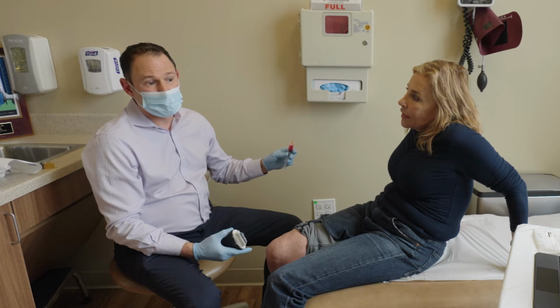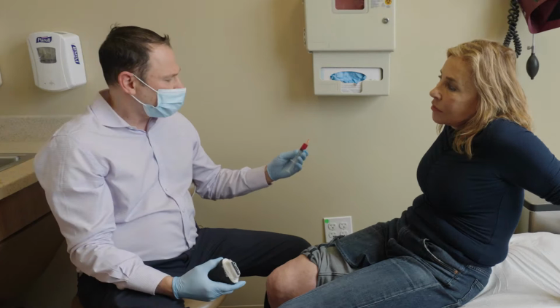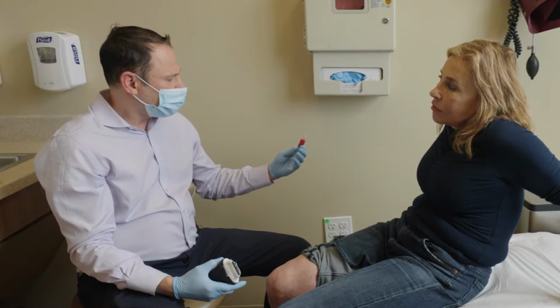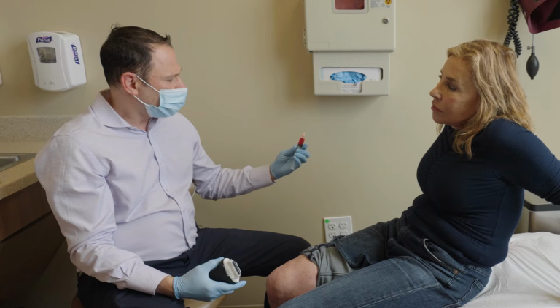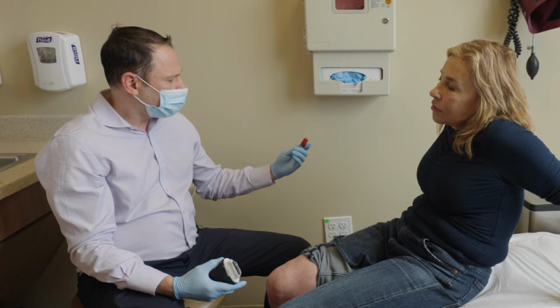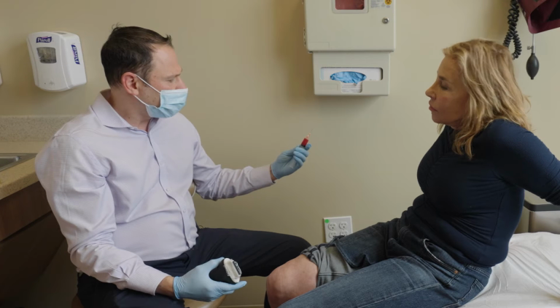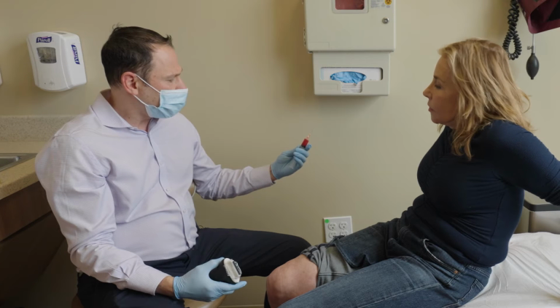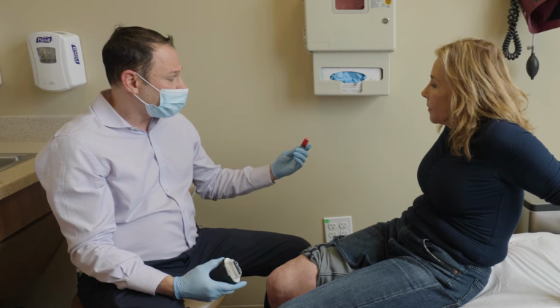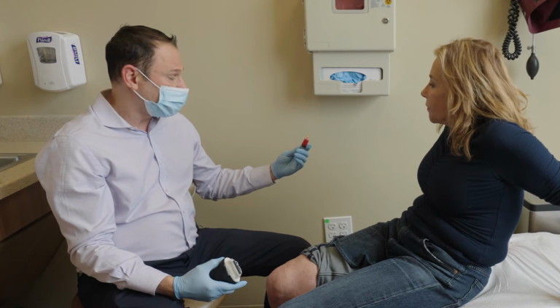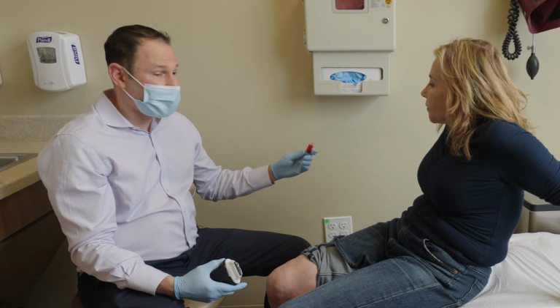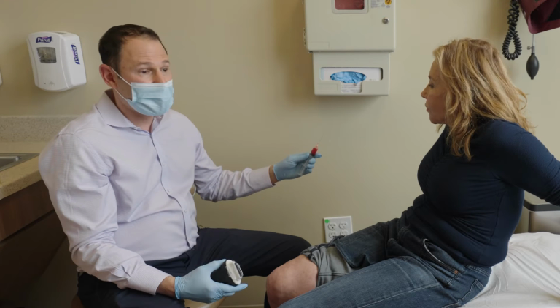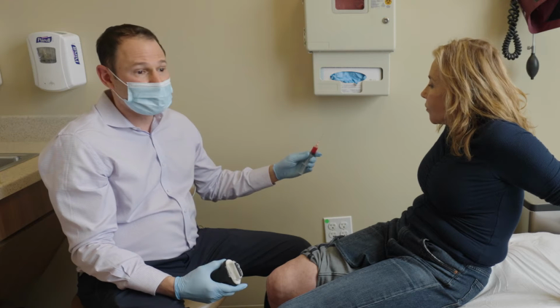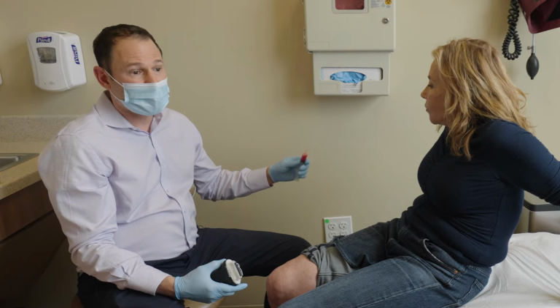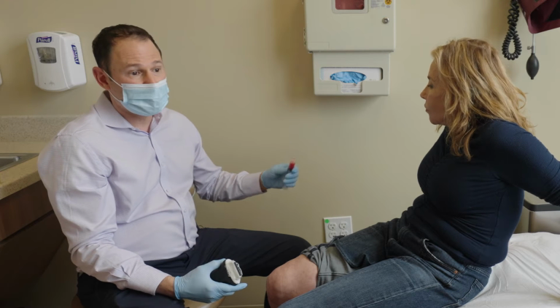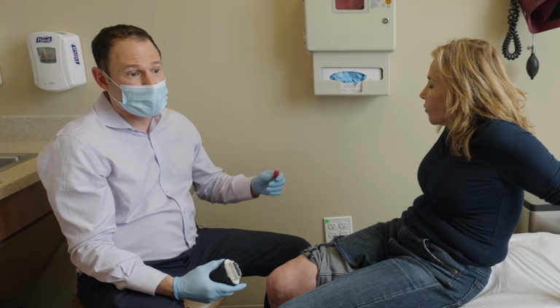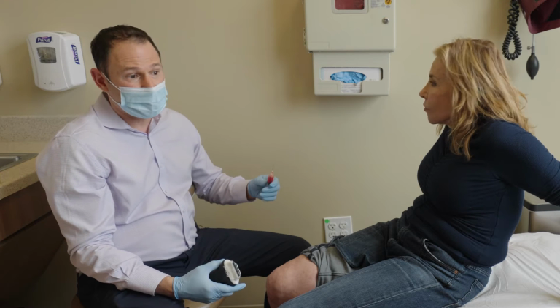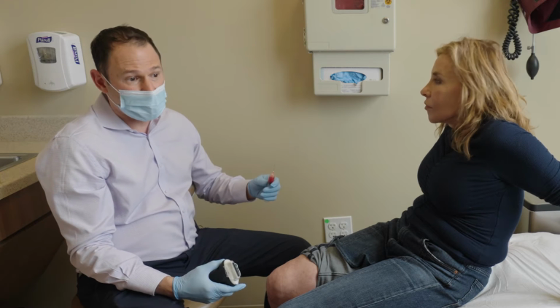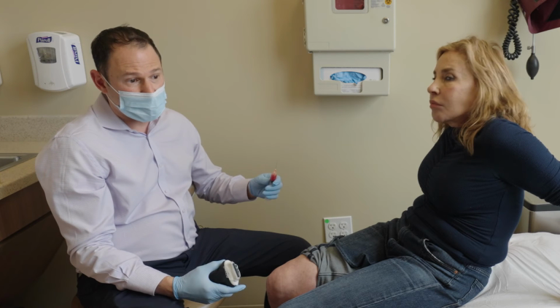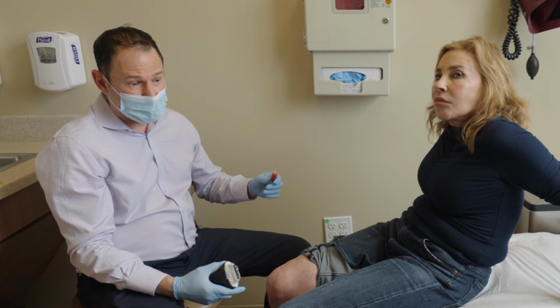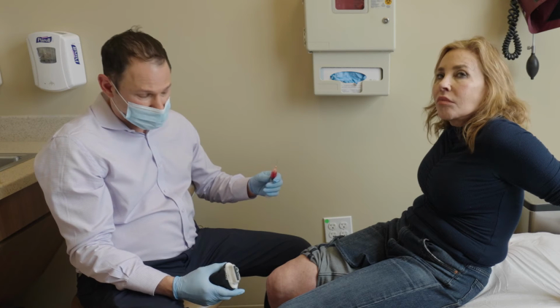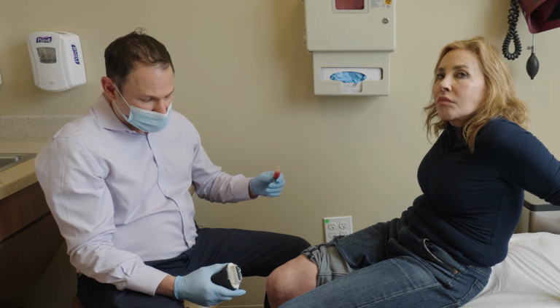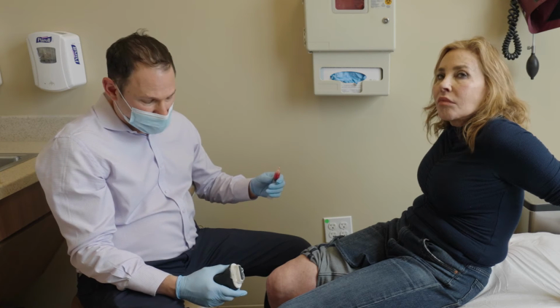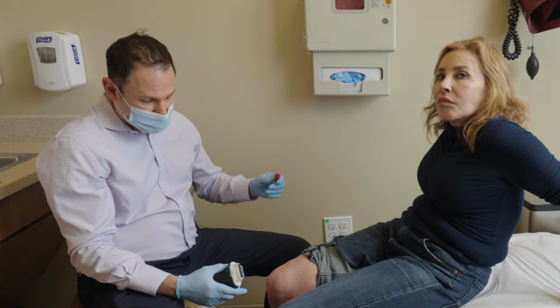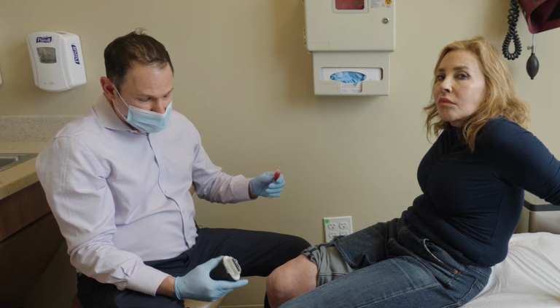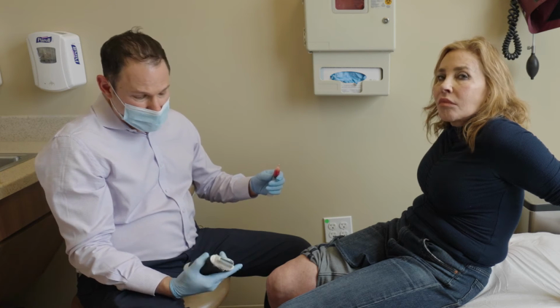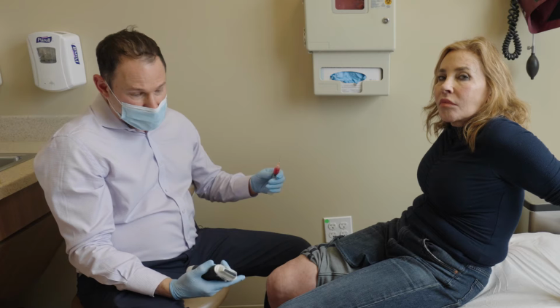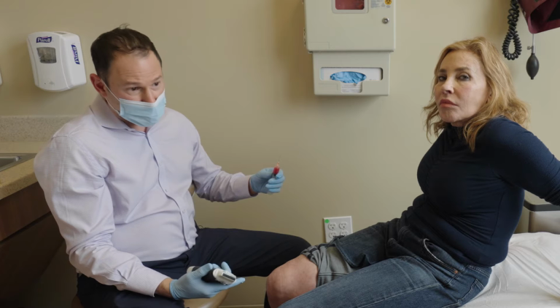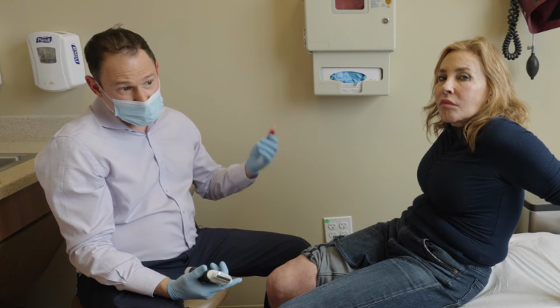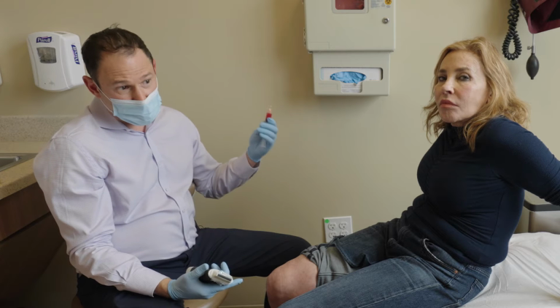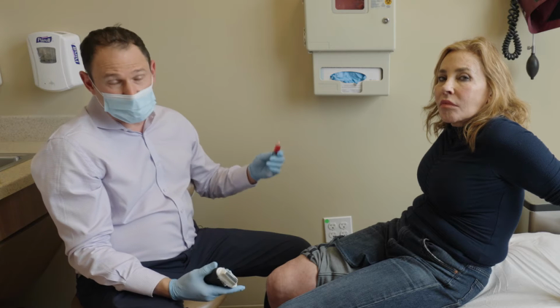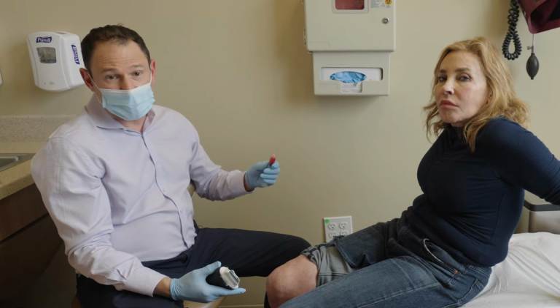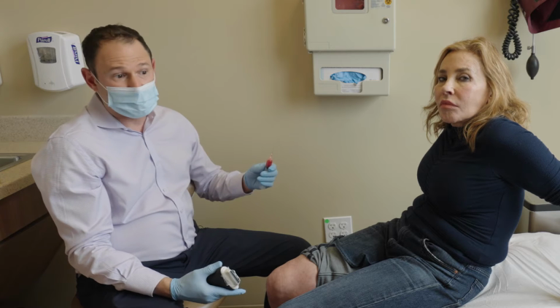I have about four mLs of PRP that we just spun out, and now I'm going to do a joint injection.